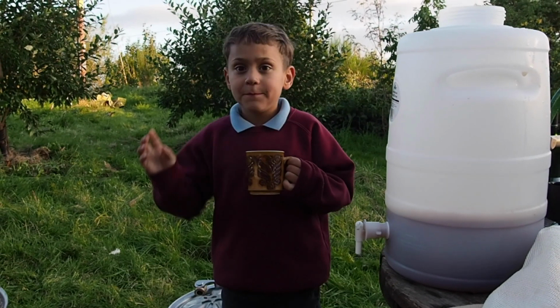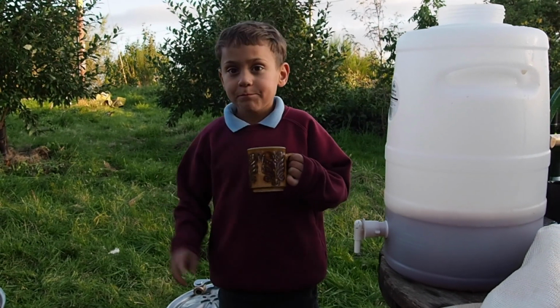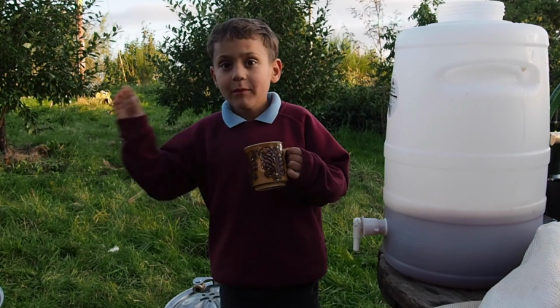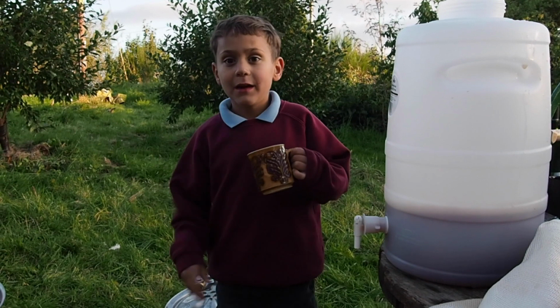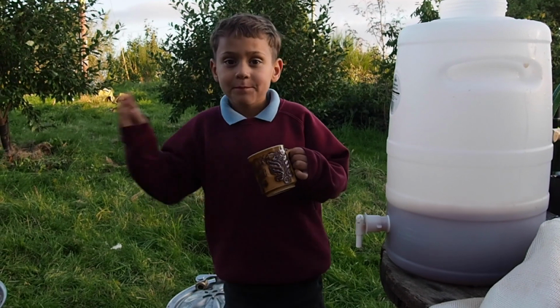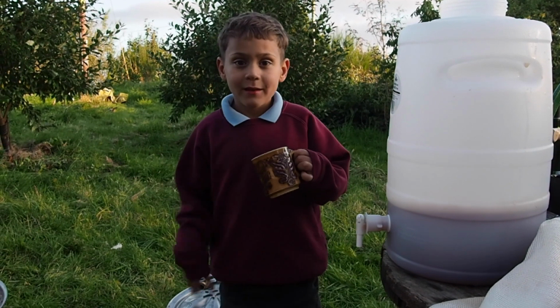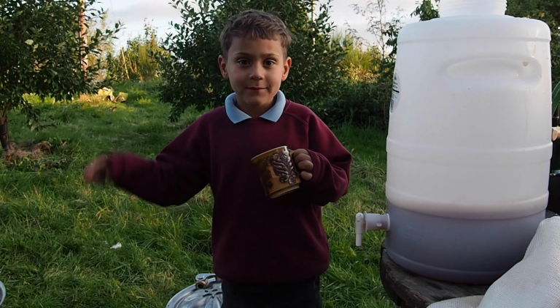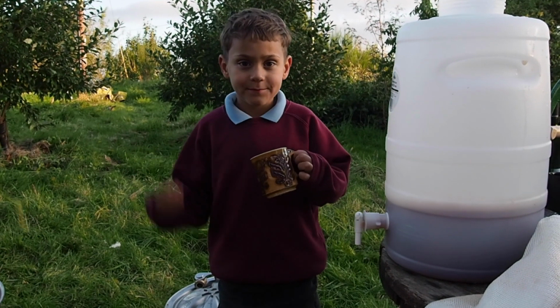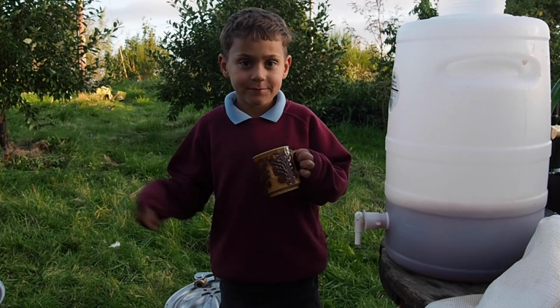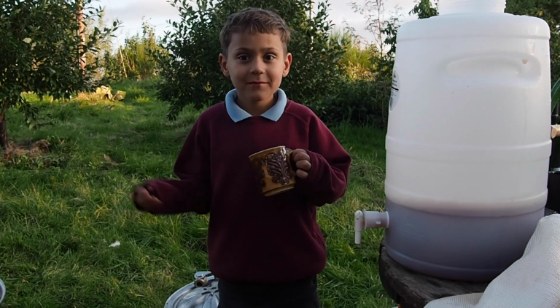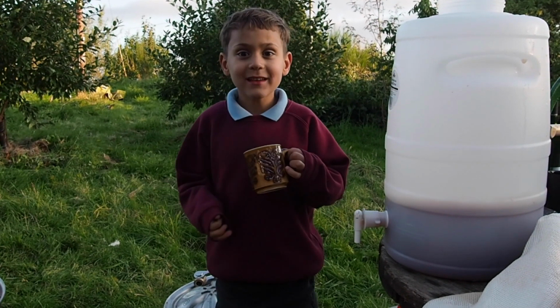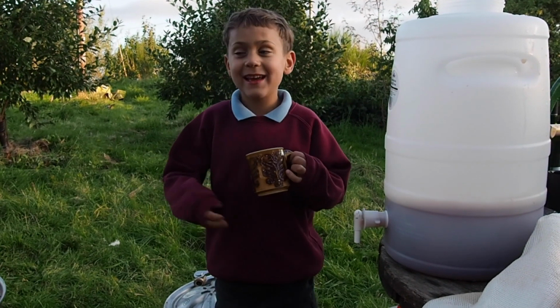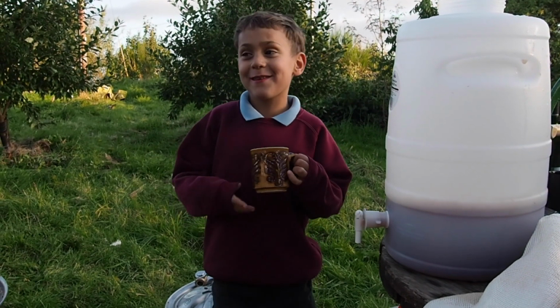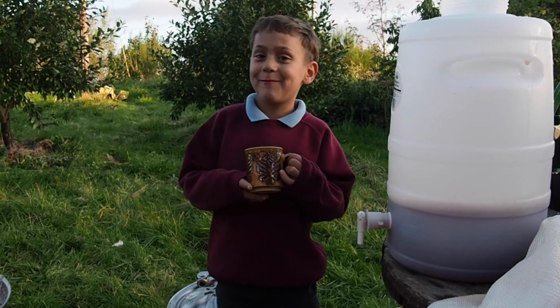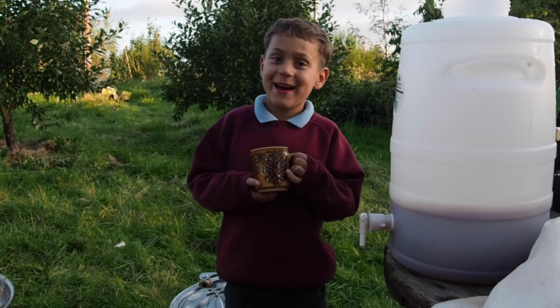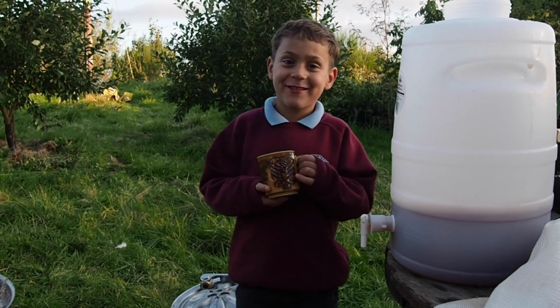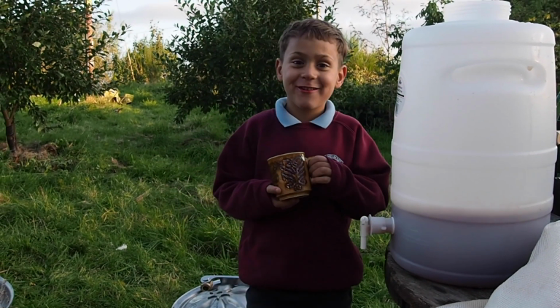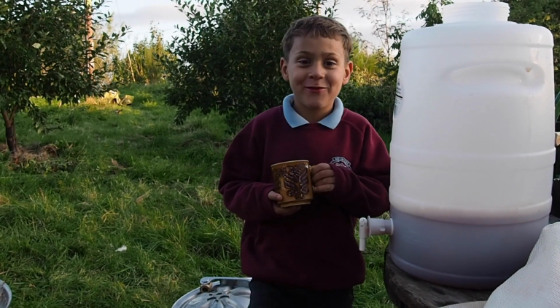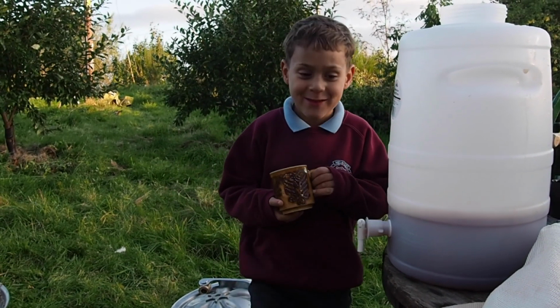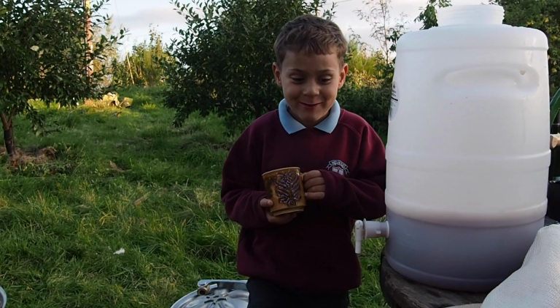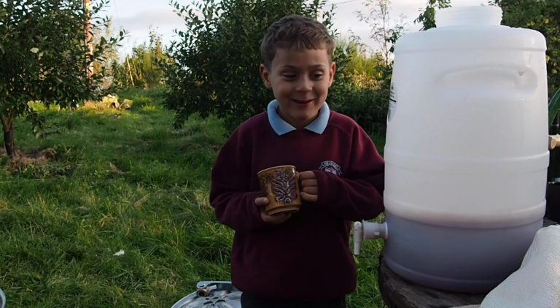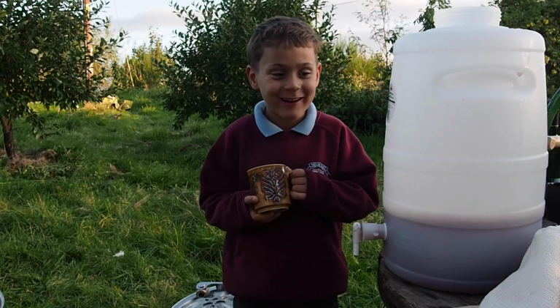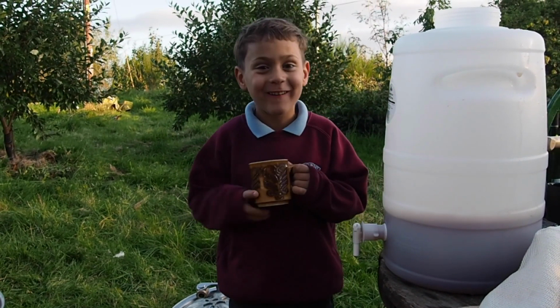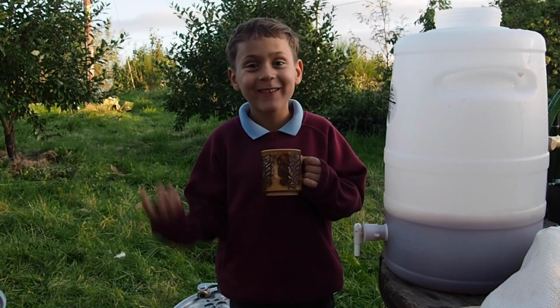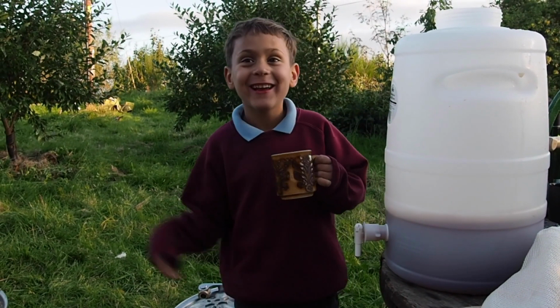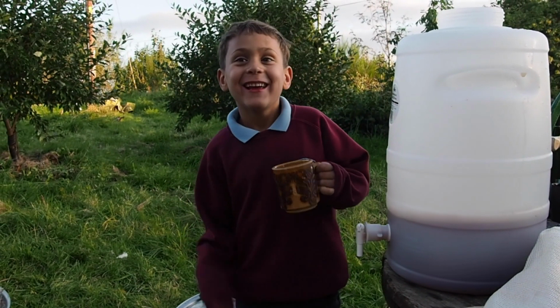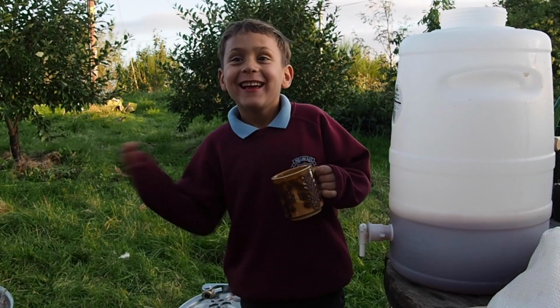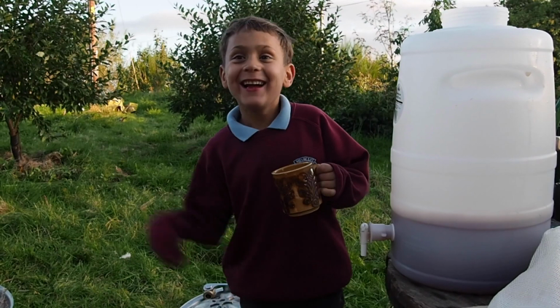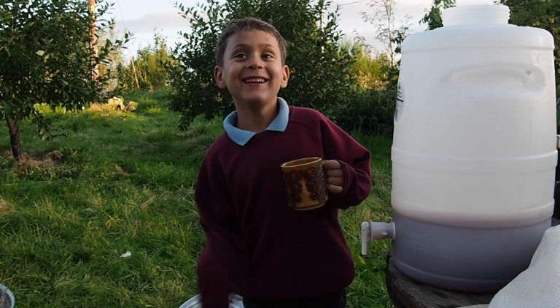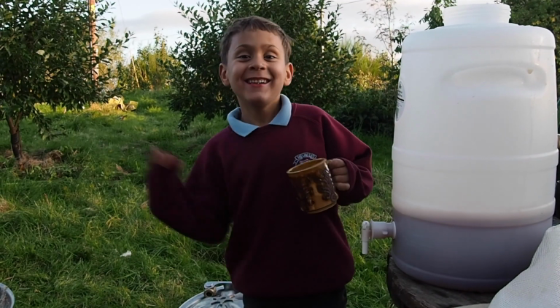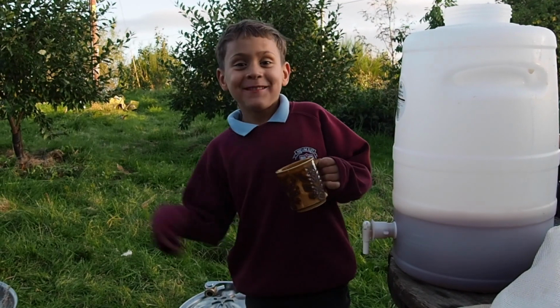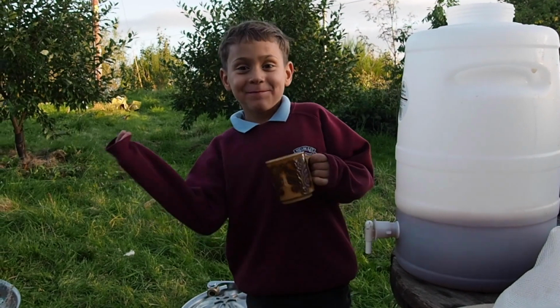What do you think of the juice, auntie? It's the best juice in the world!